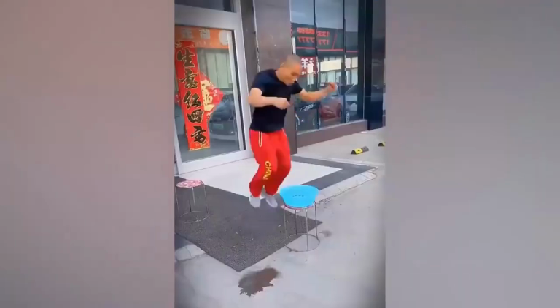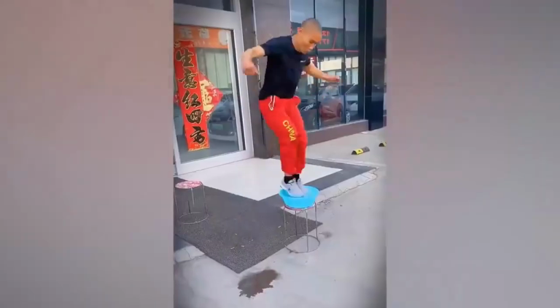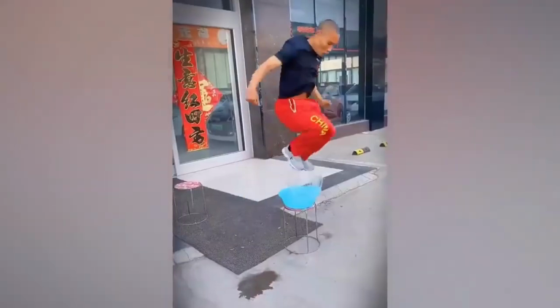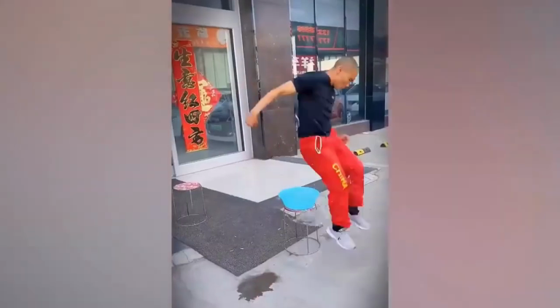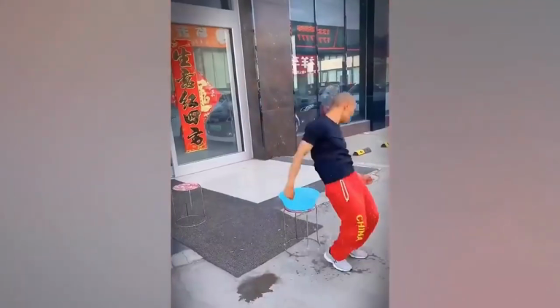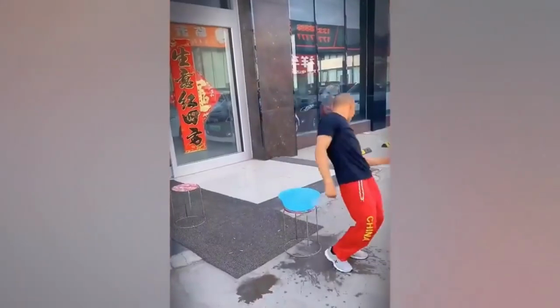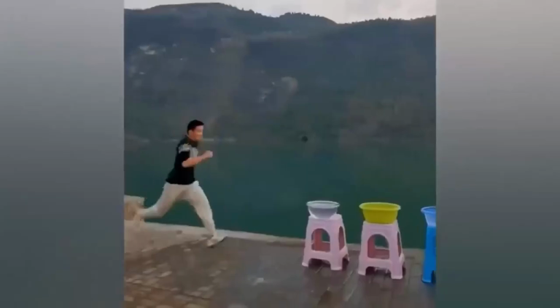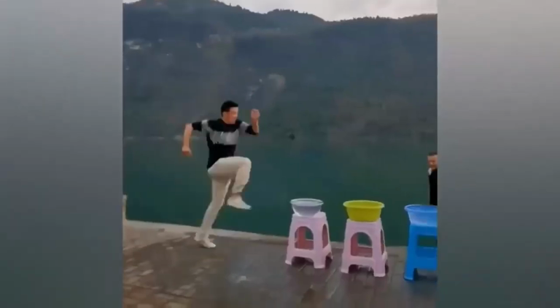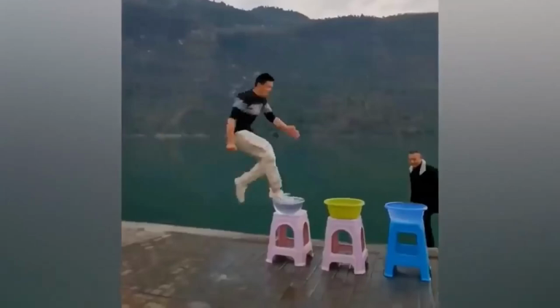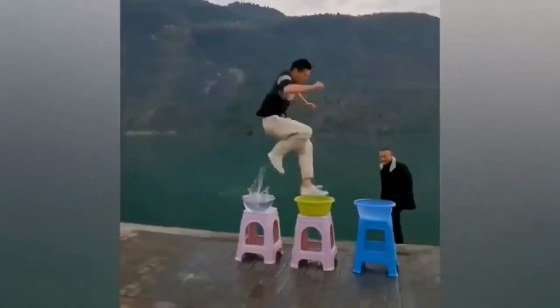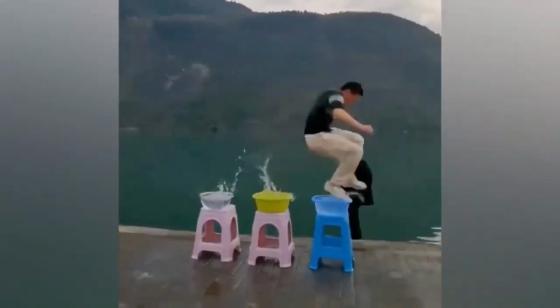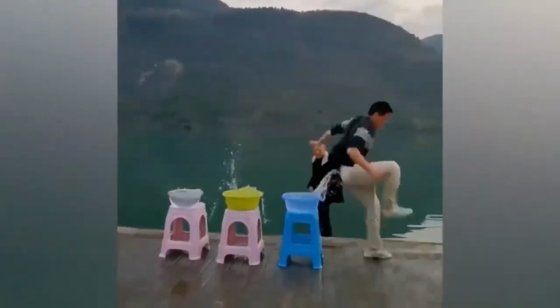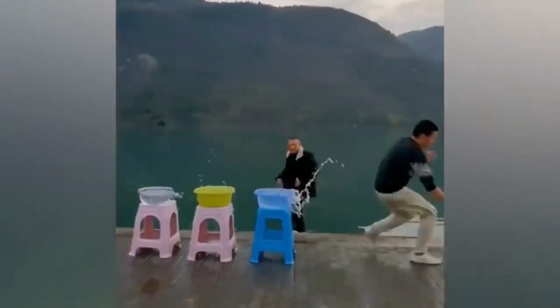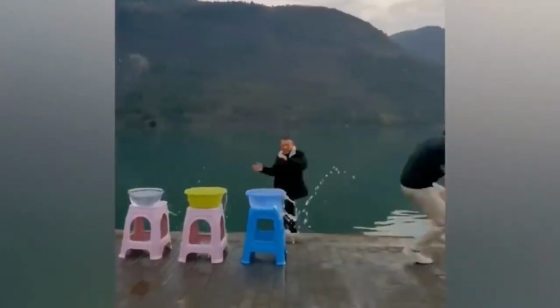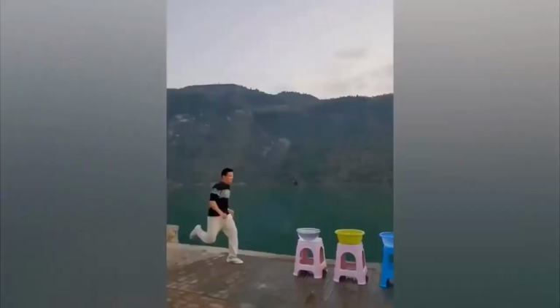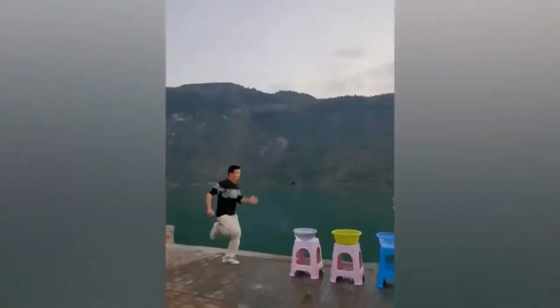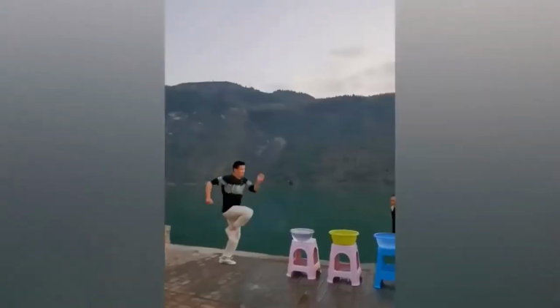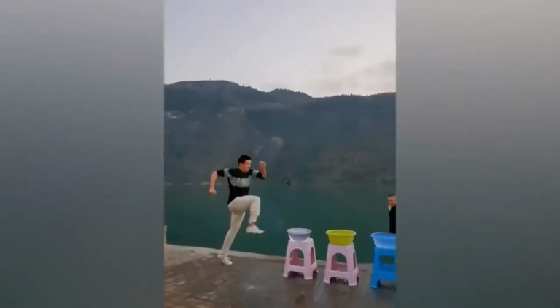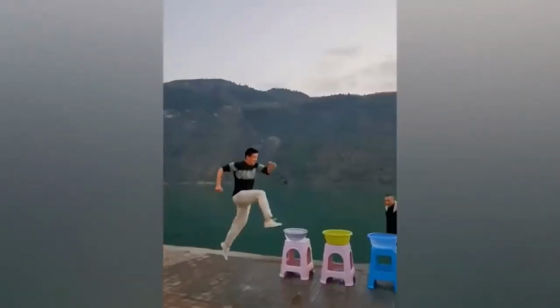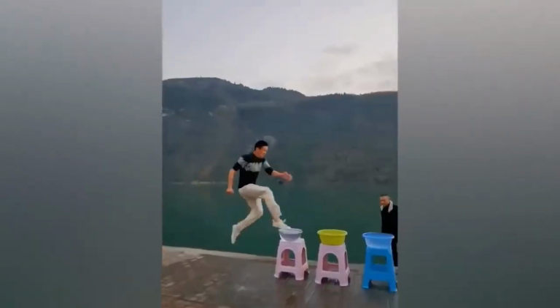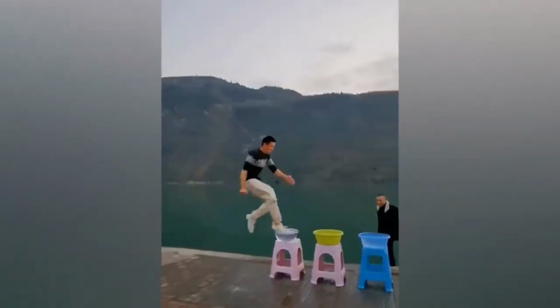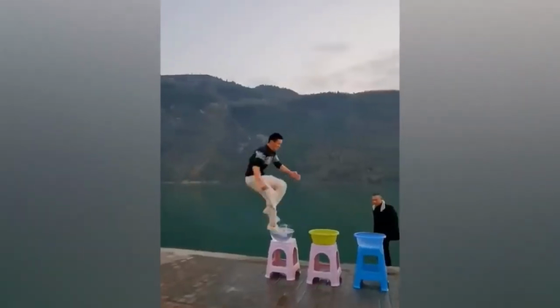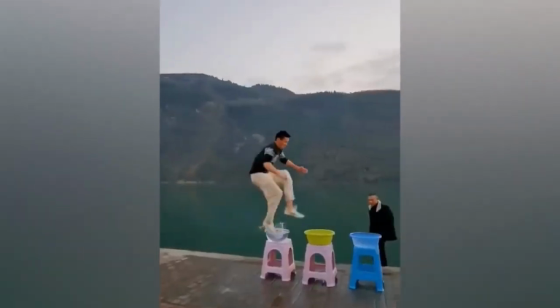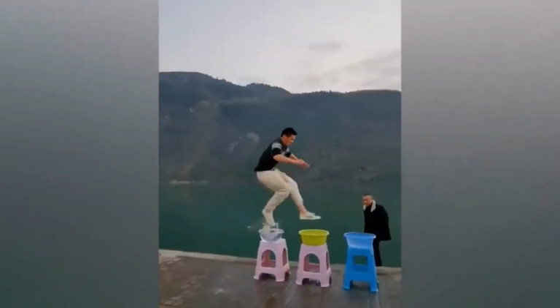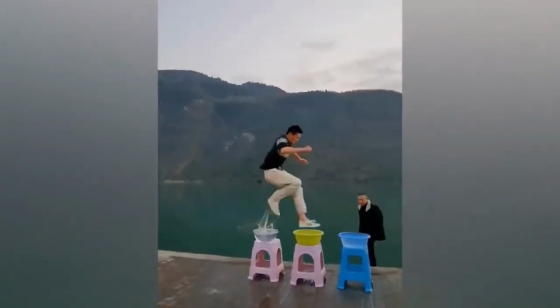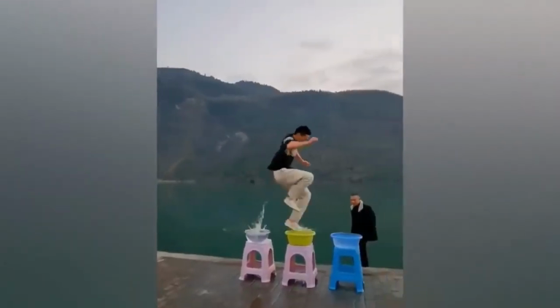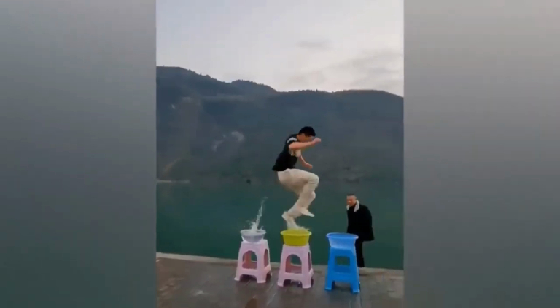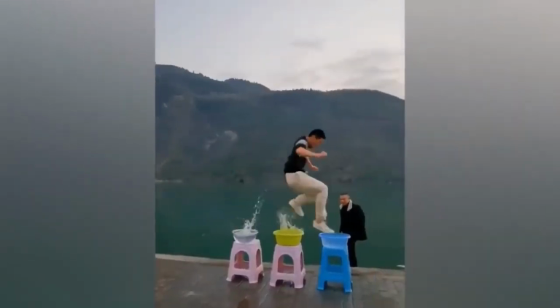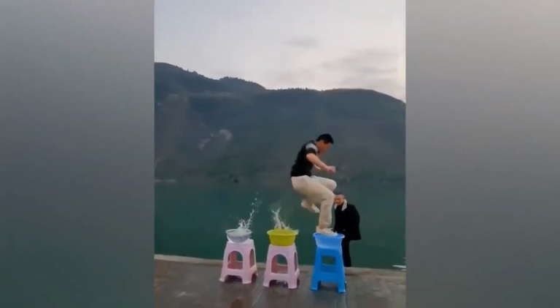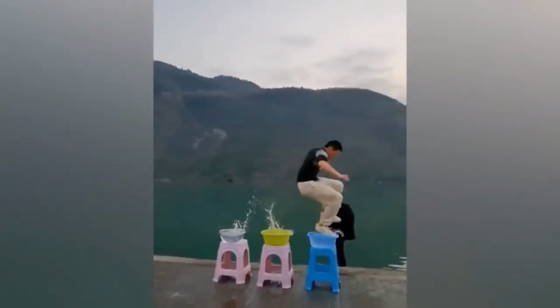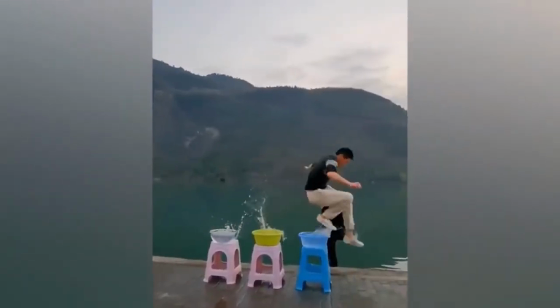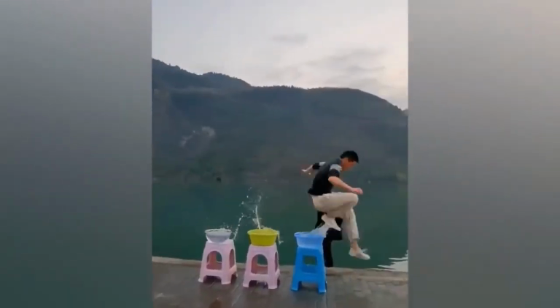Walking on water is a party trick reserved for the lucky few. This guy however seems to be a natural.